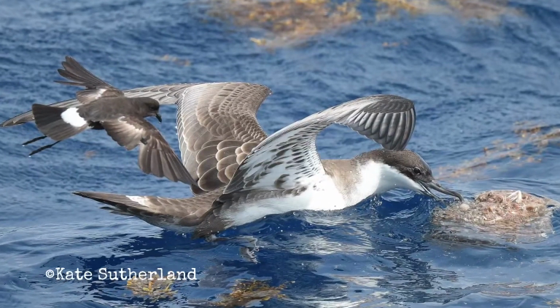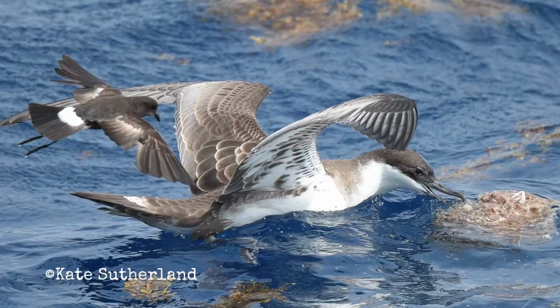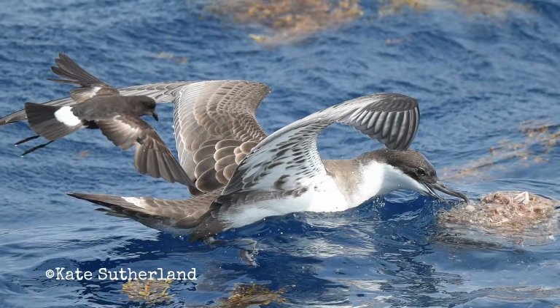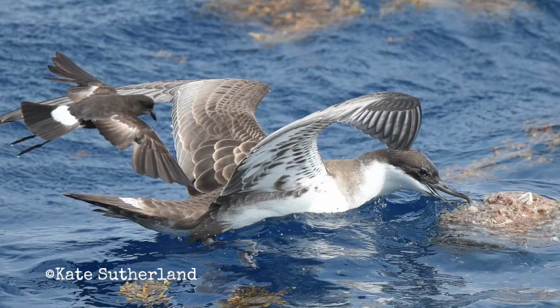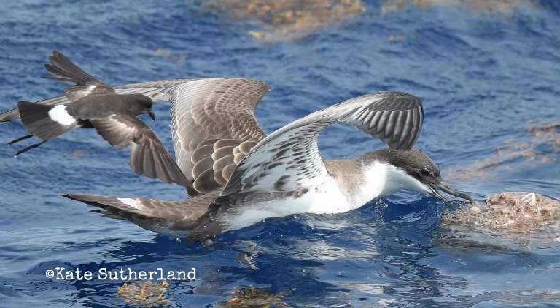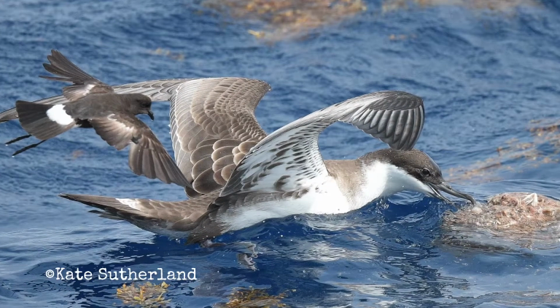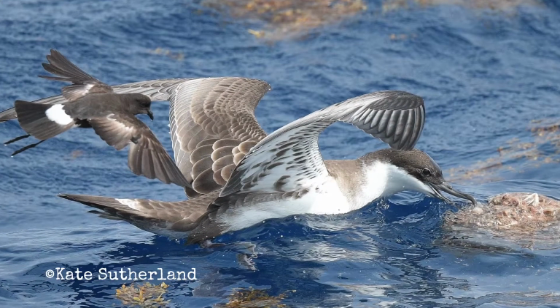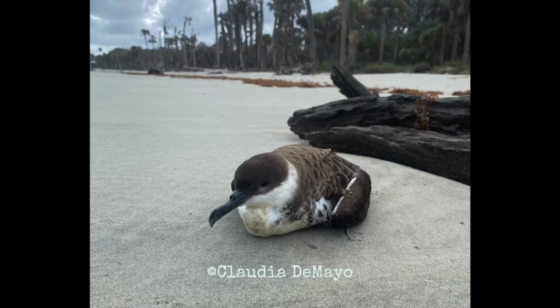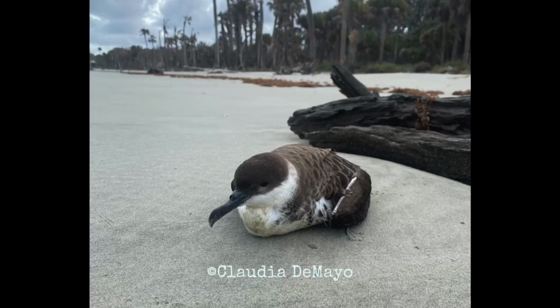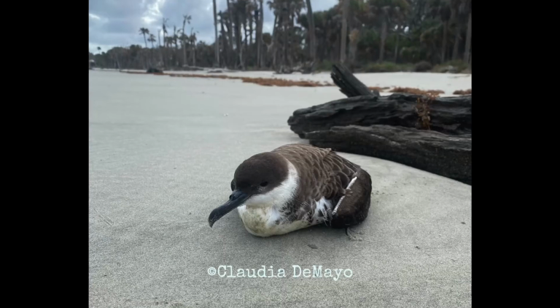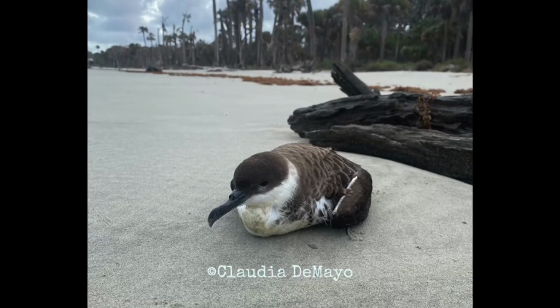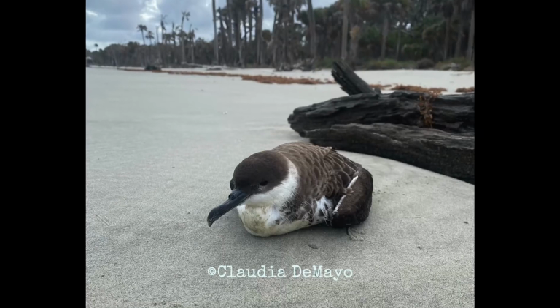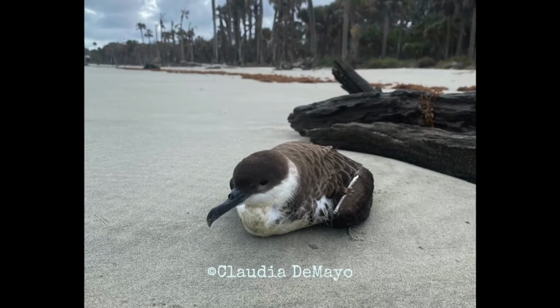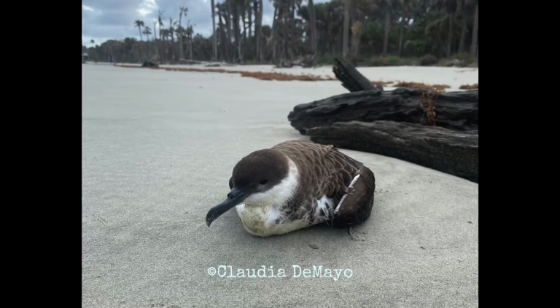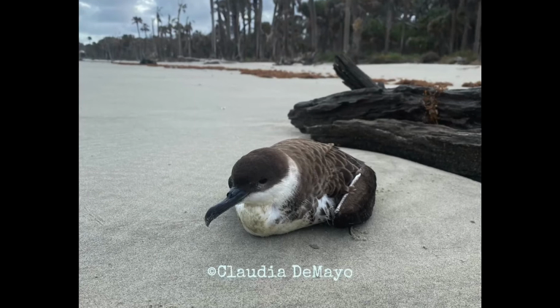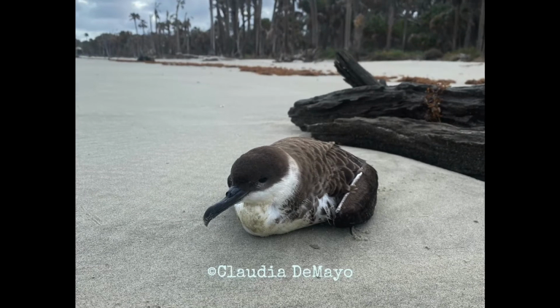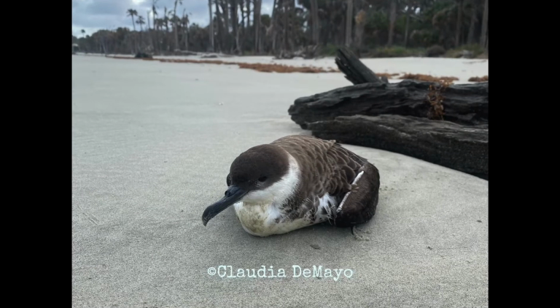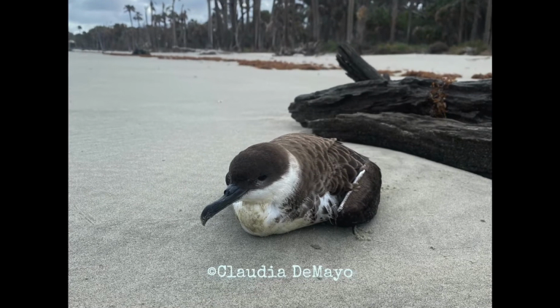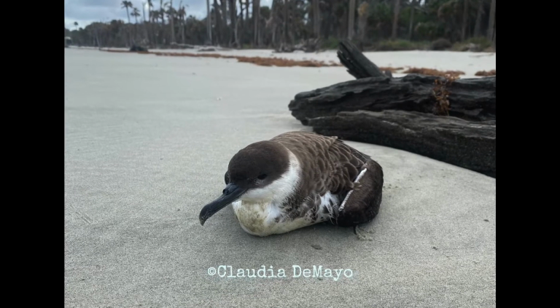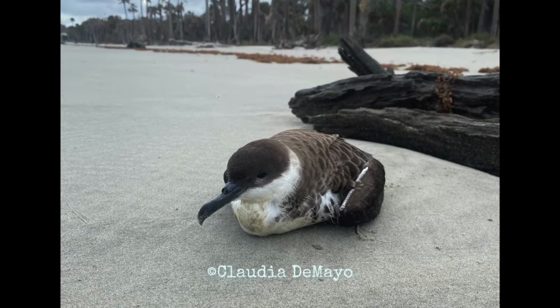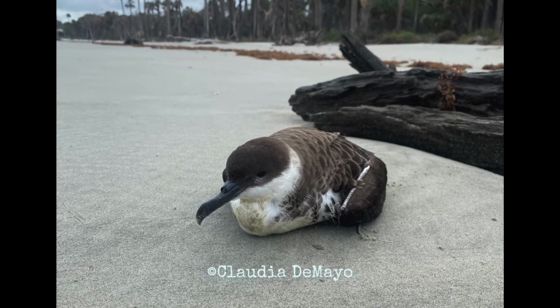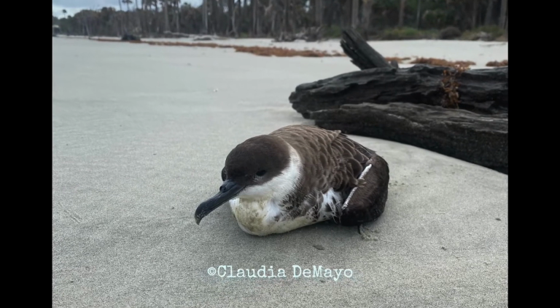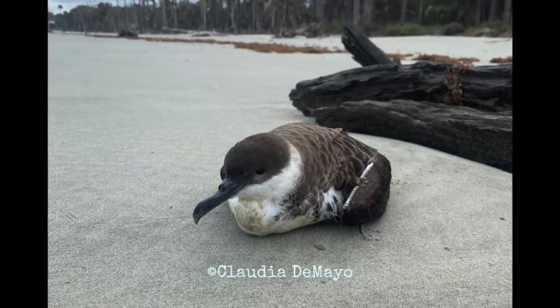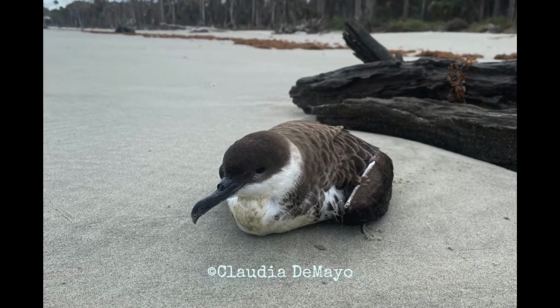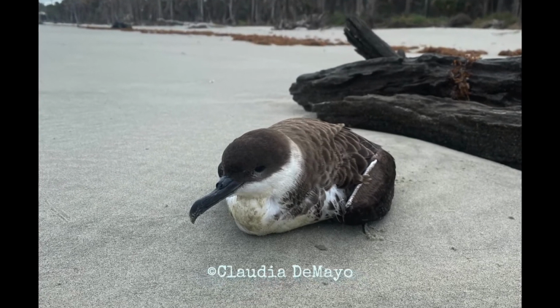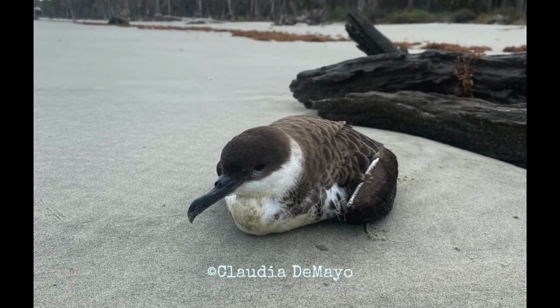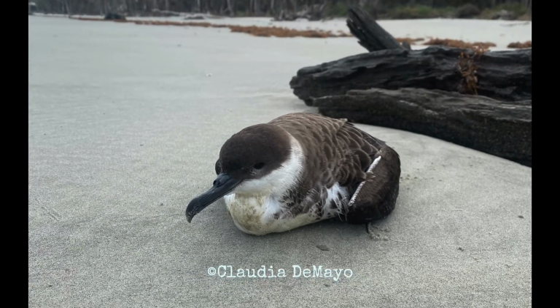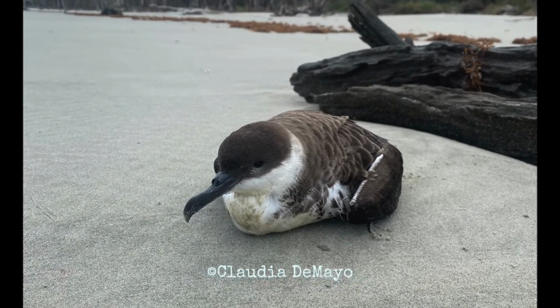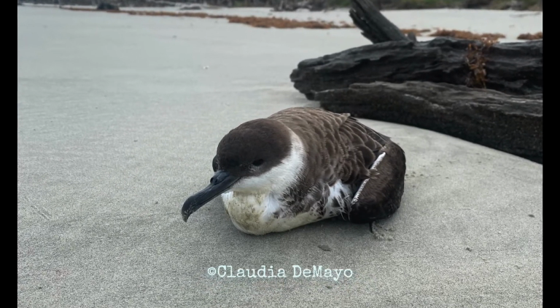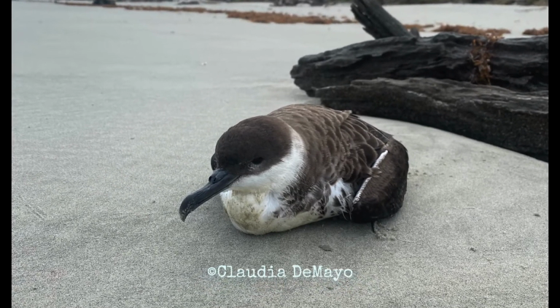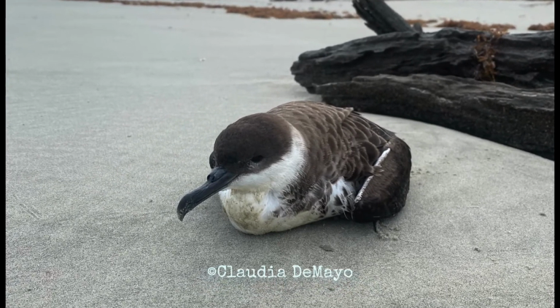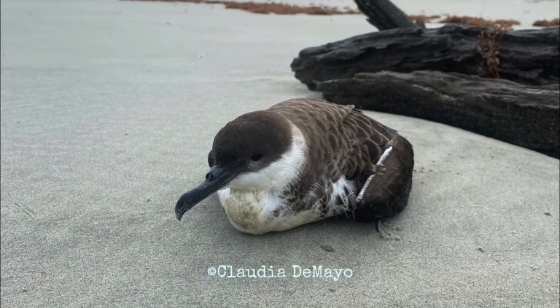If onshore winds bring them nearer to shore, we might get a chance to see them up close.